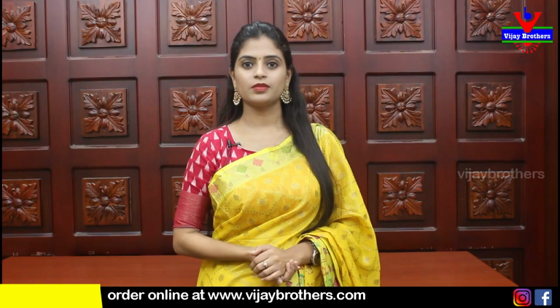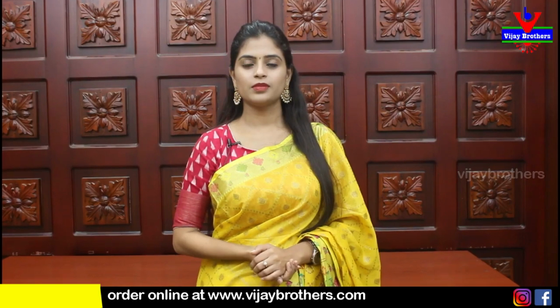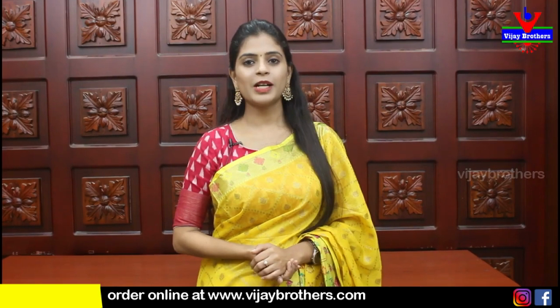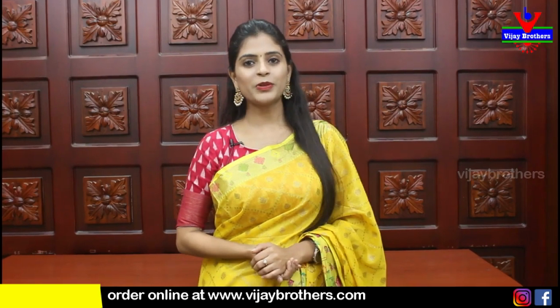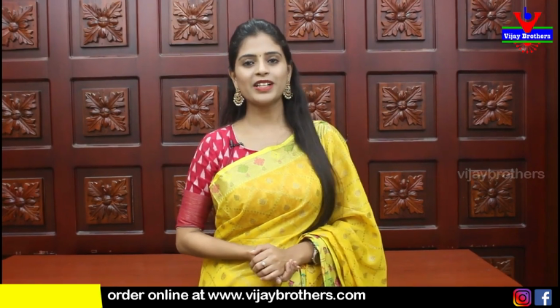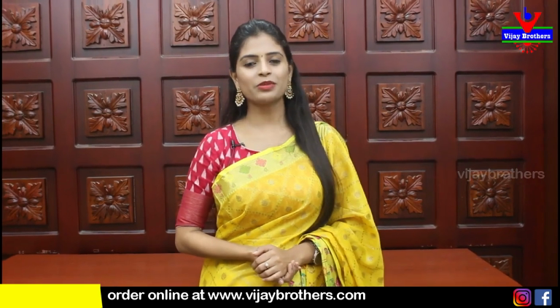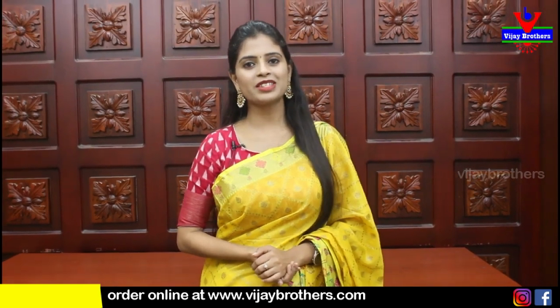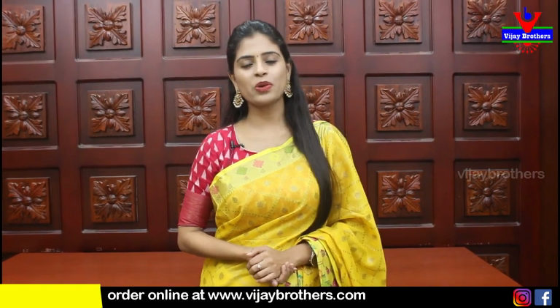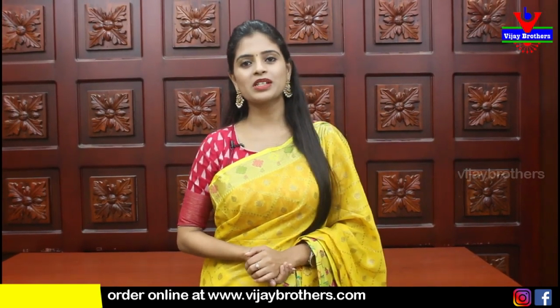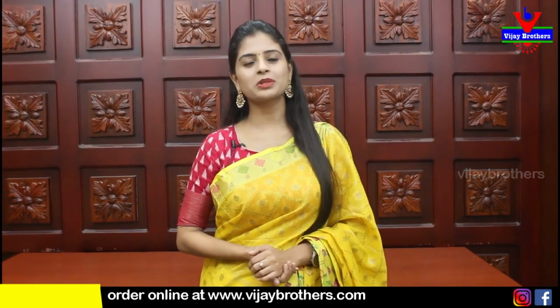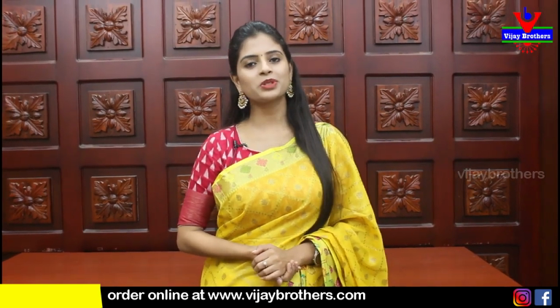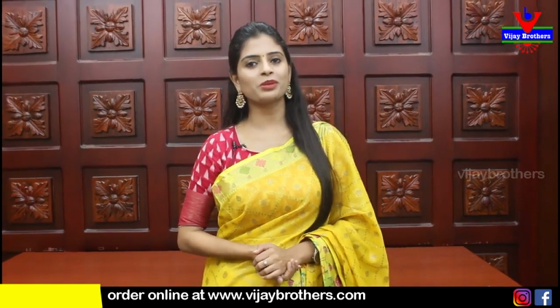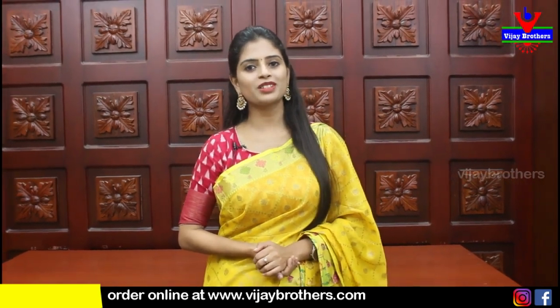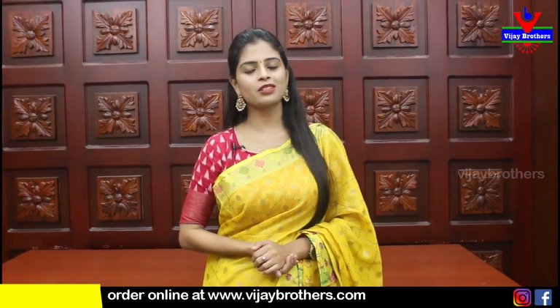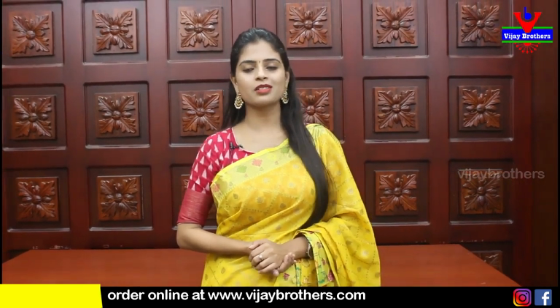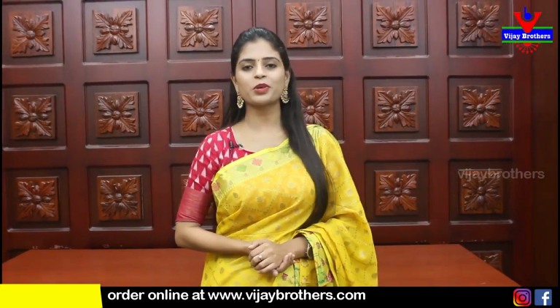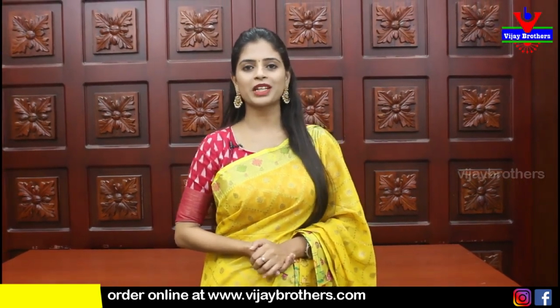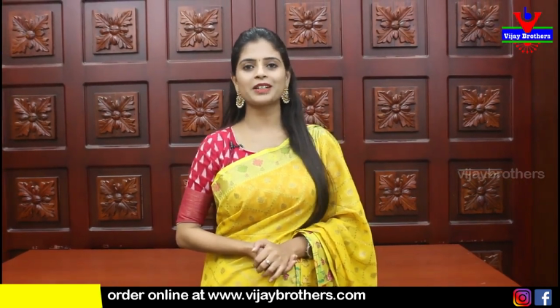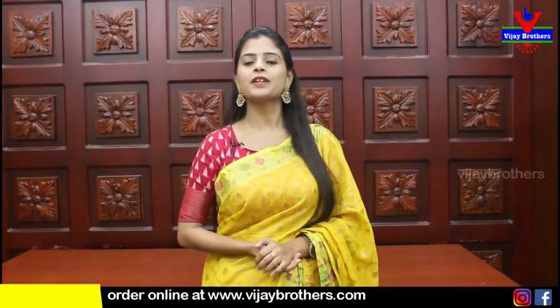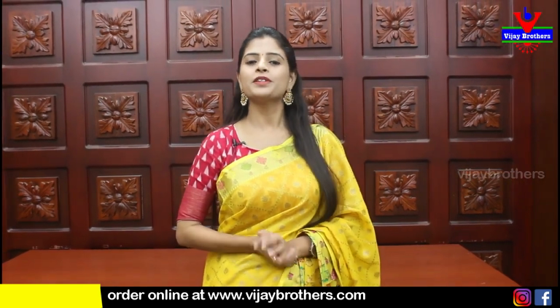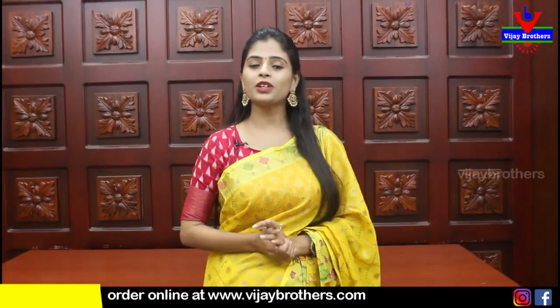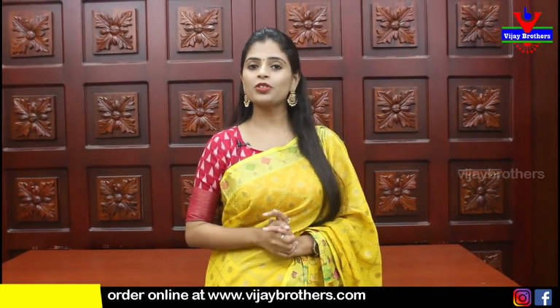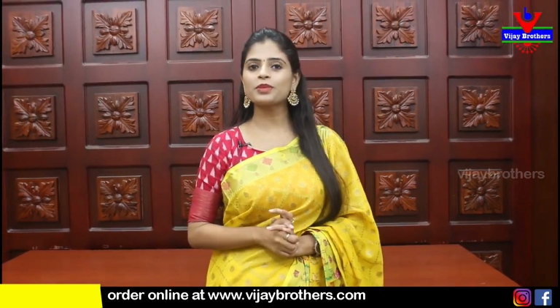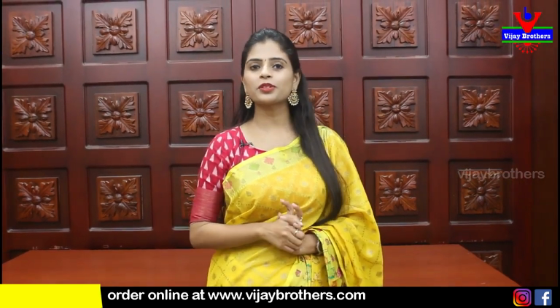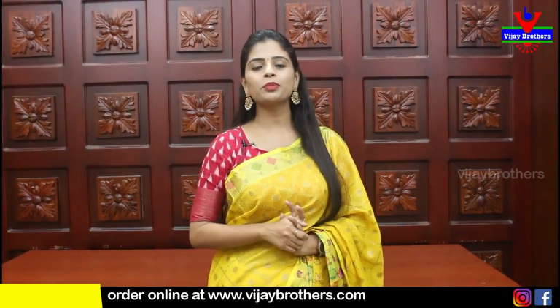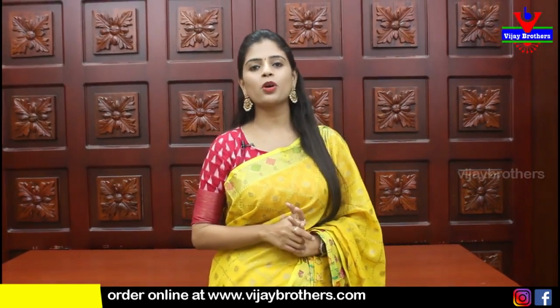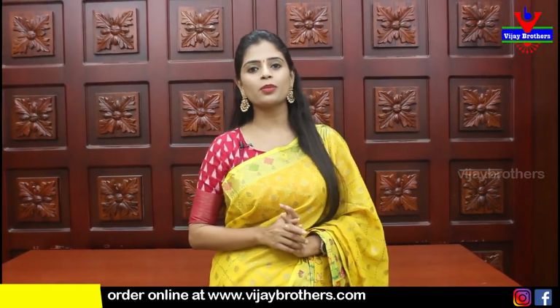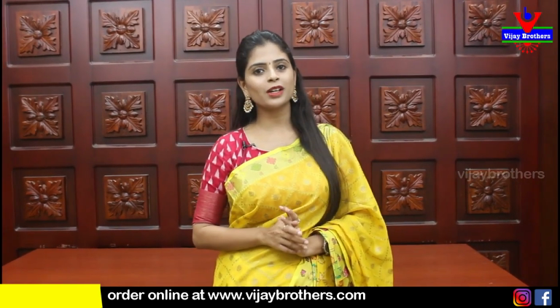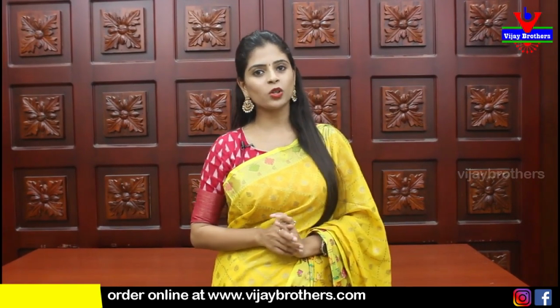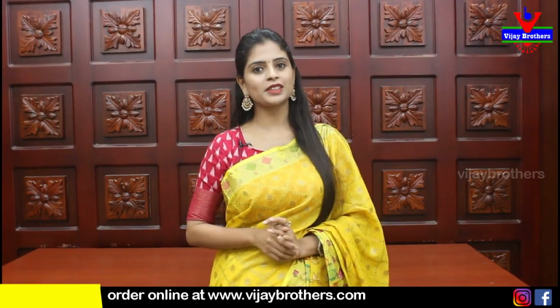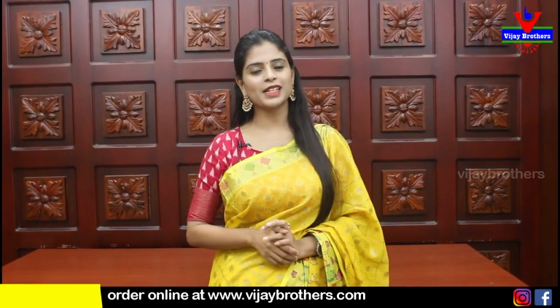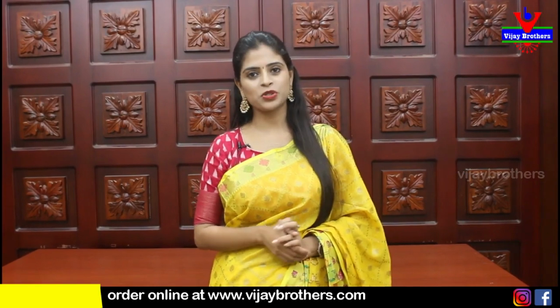Hello all, Namaste. Welcome to Ujjay Brothers, this is Monica. In this episode, I will show you pure Bengal cotton sarees.